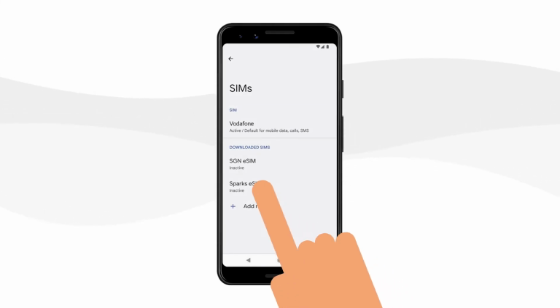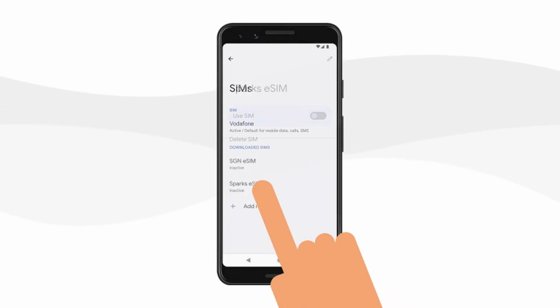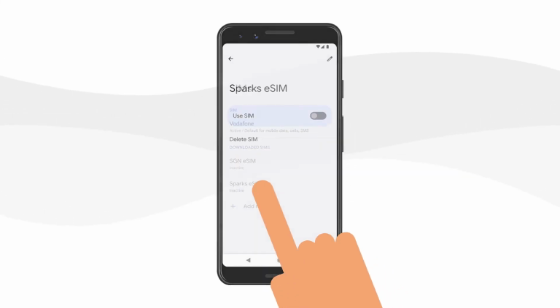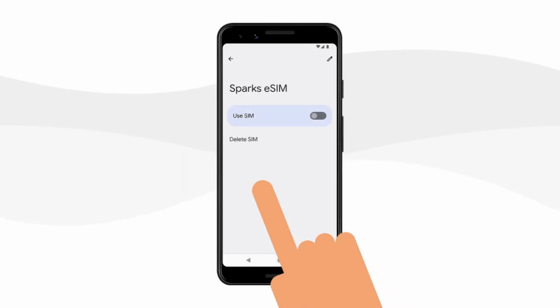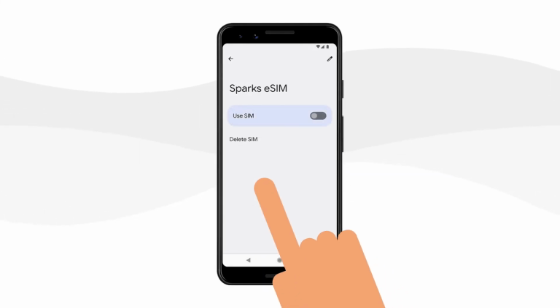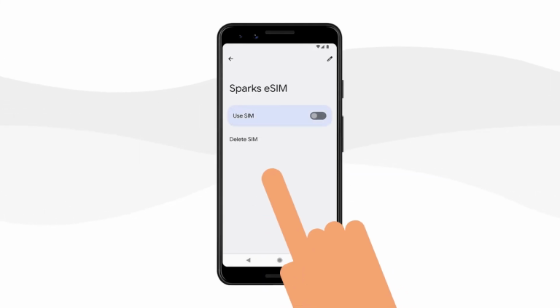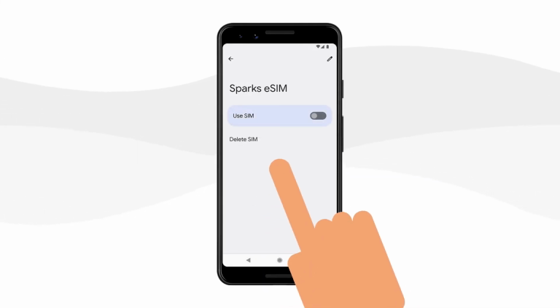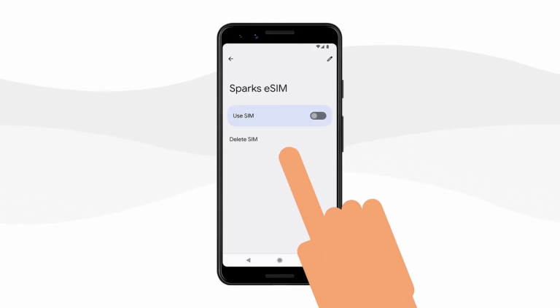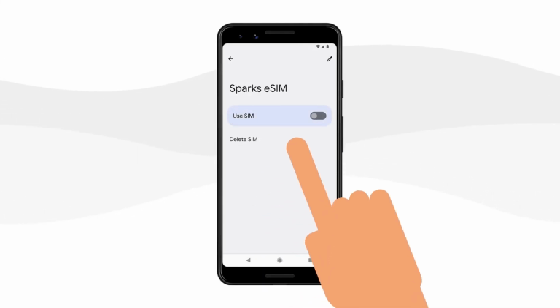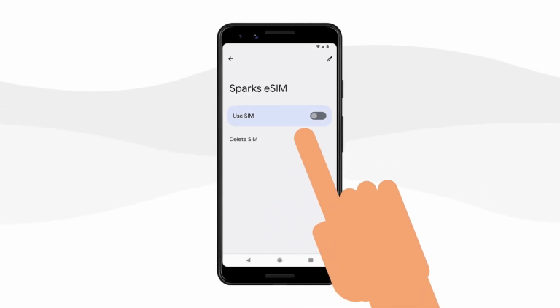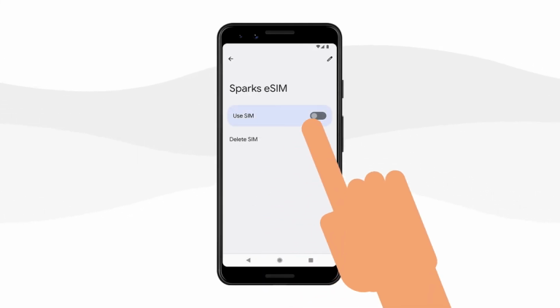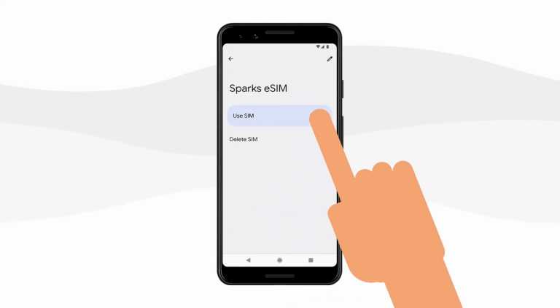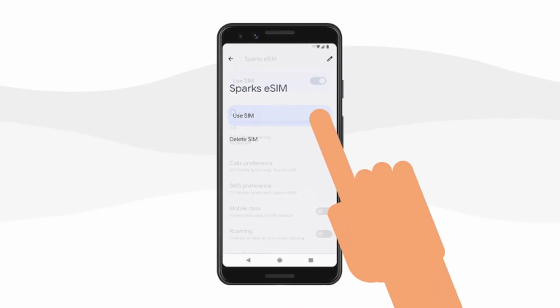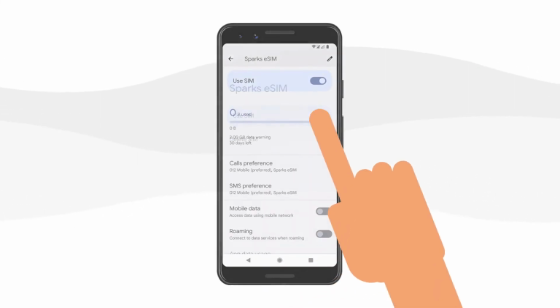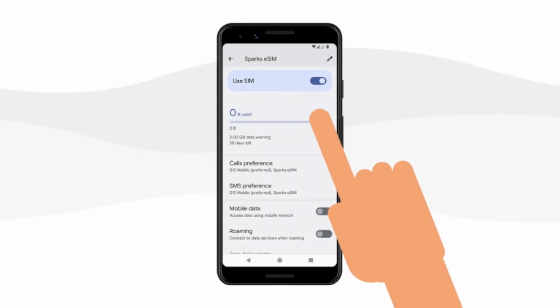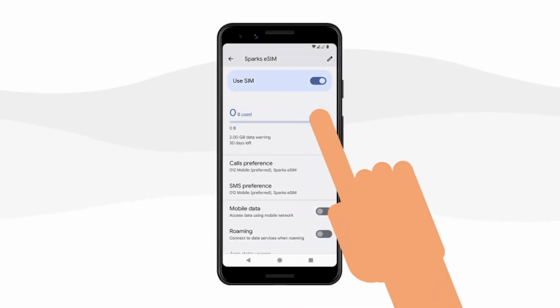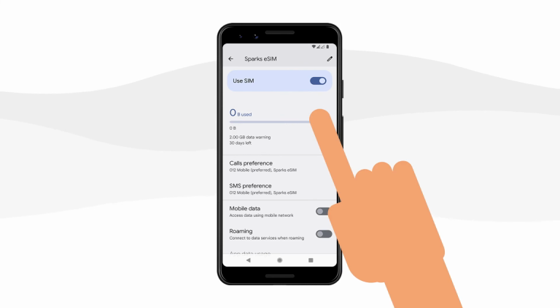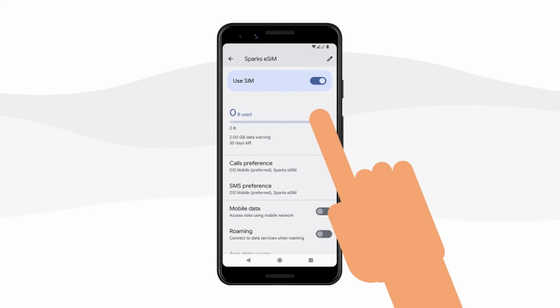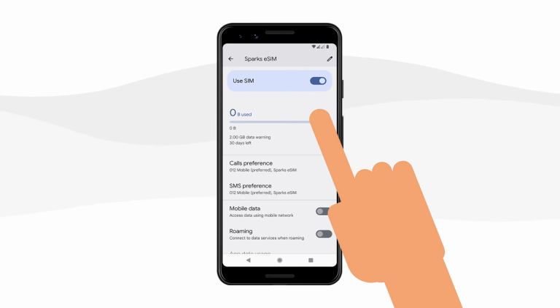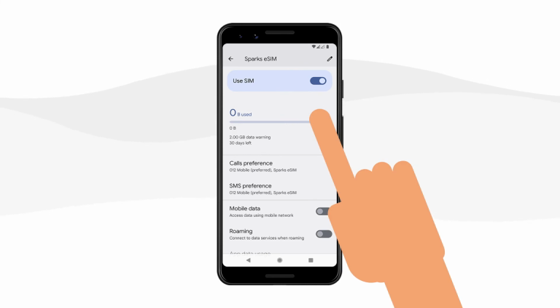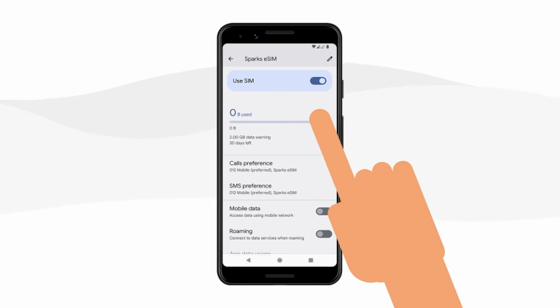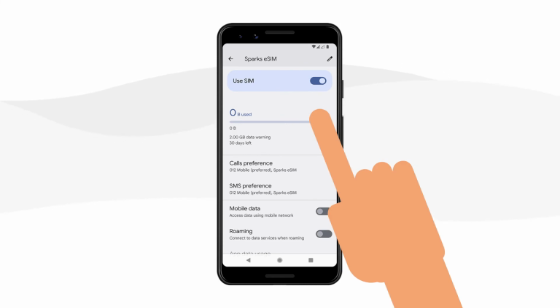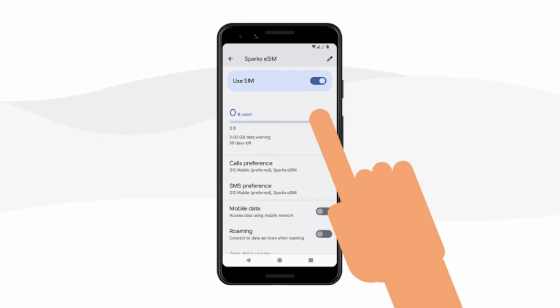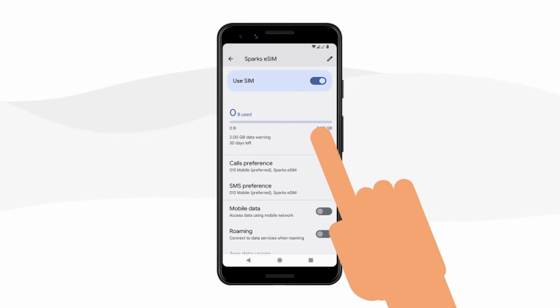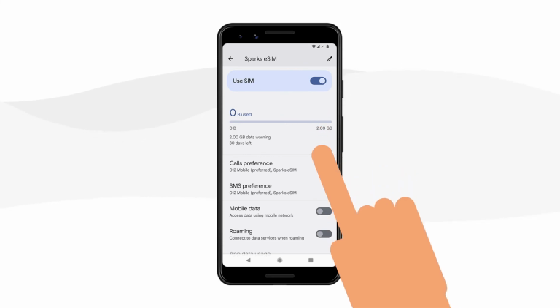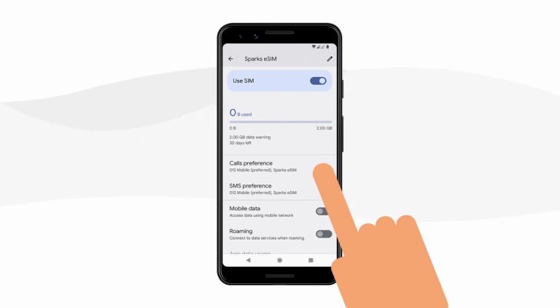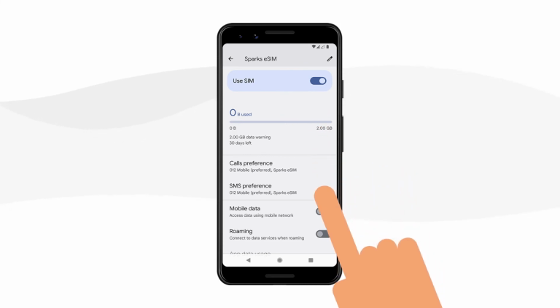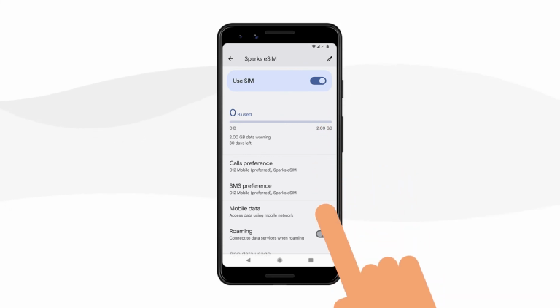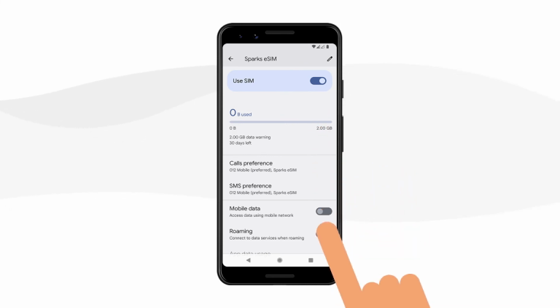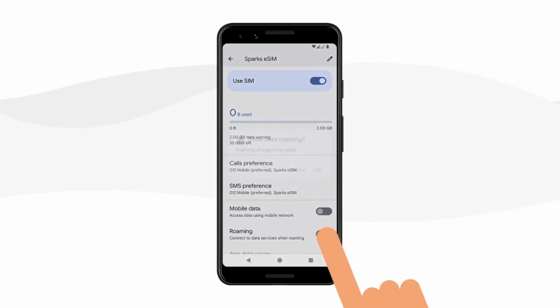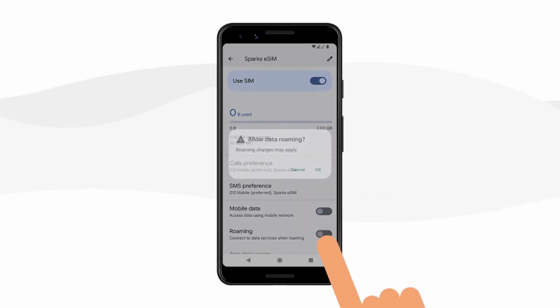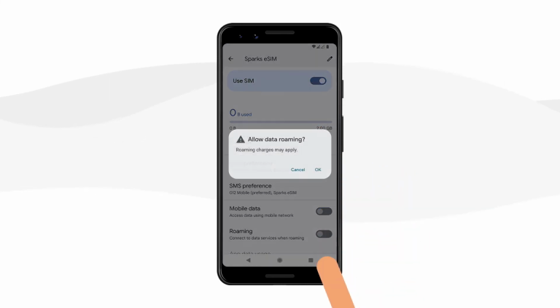After installing your activation code either manually or with the QR code, select Download.